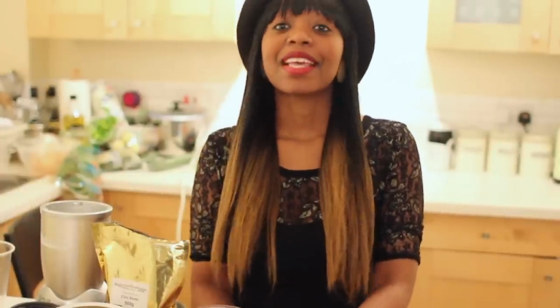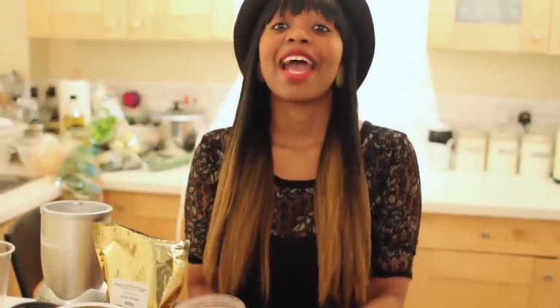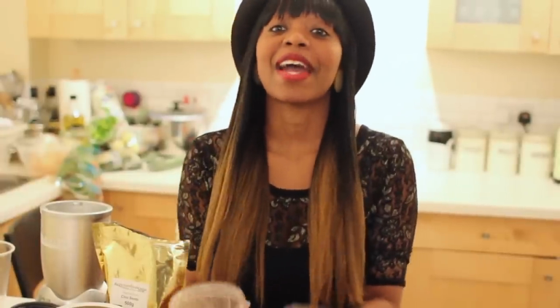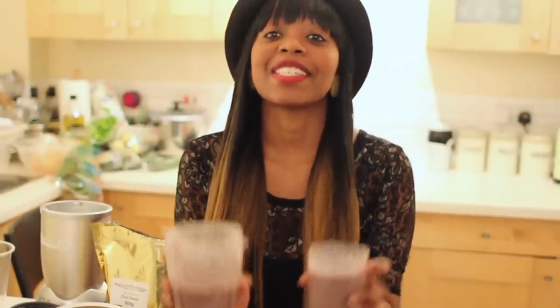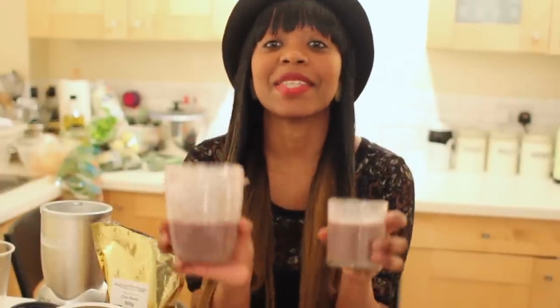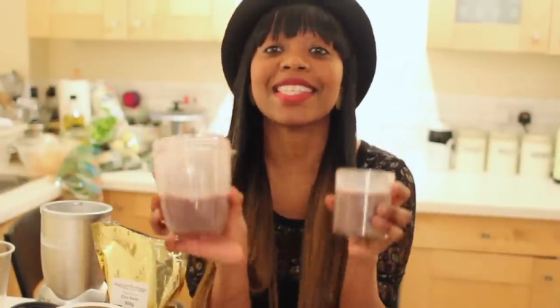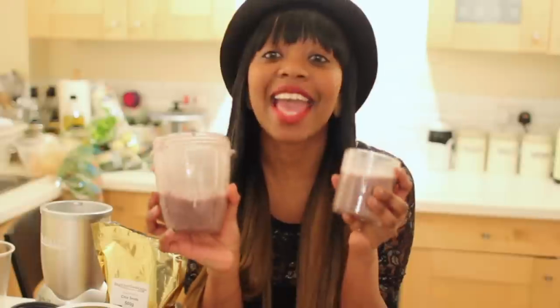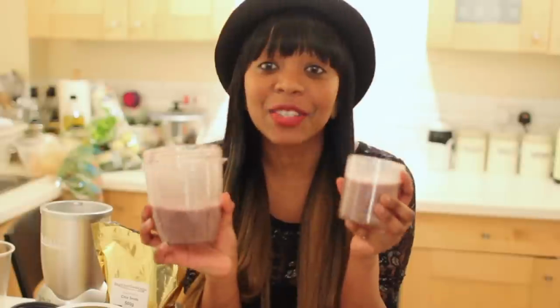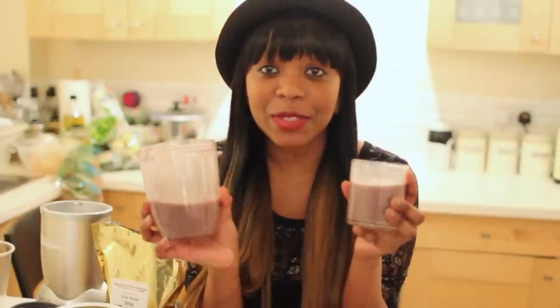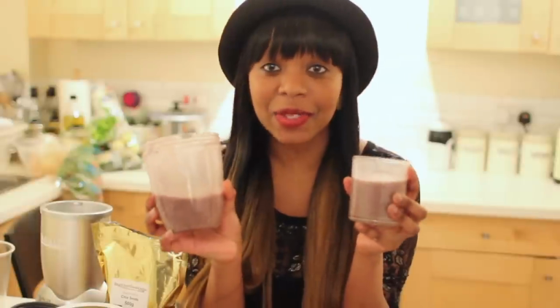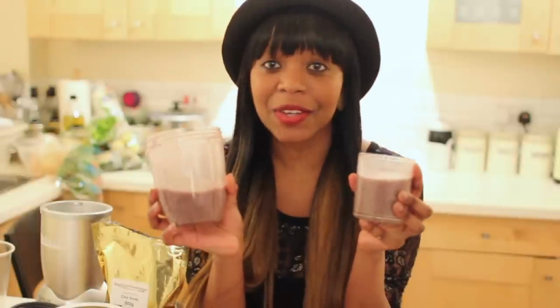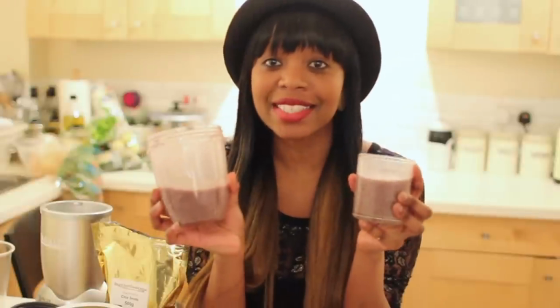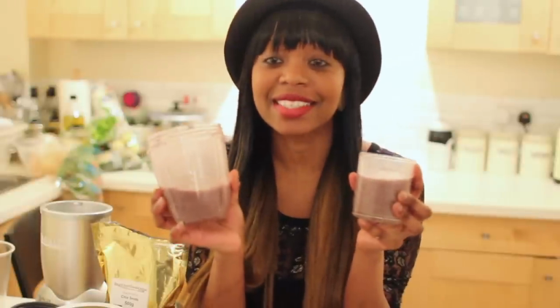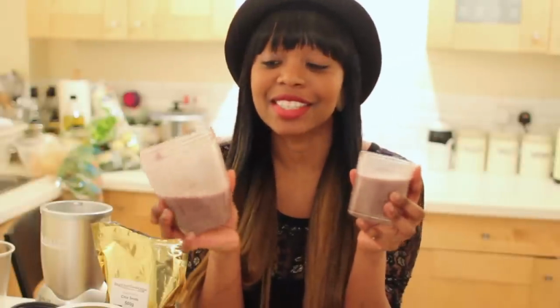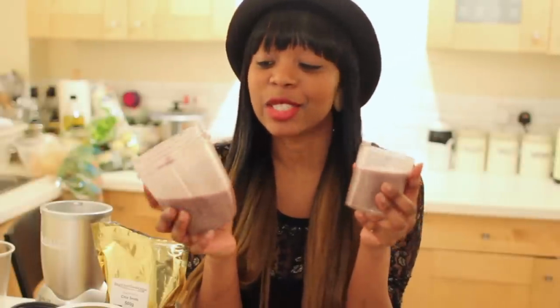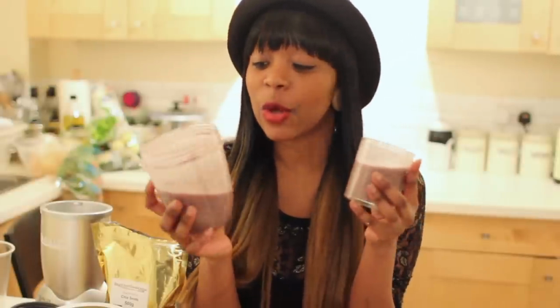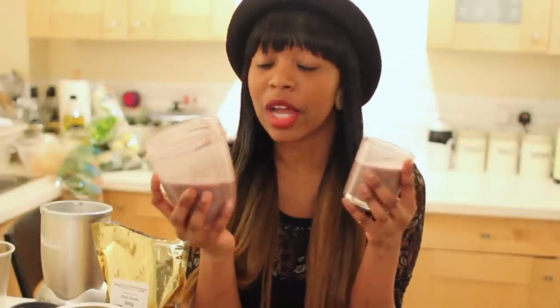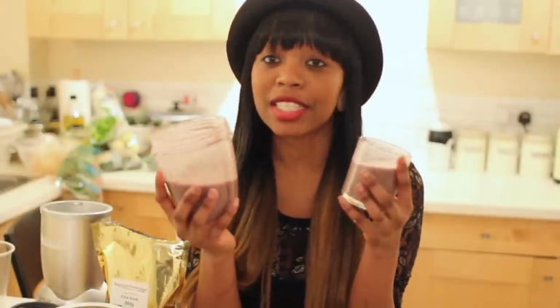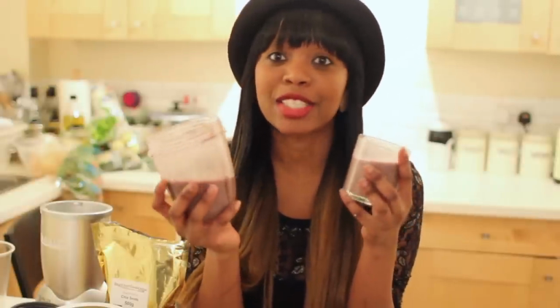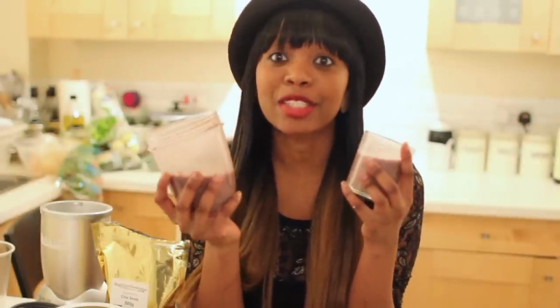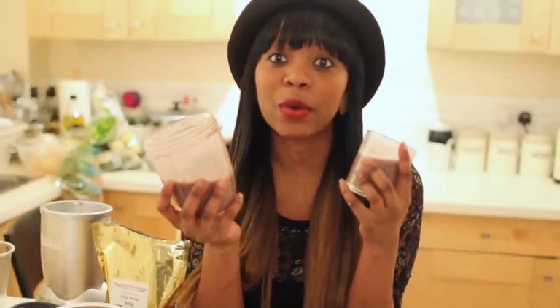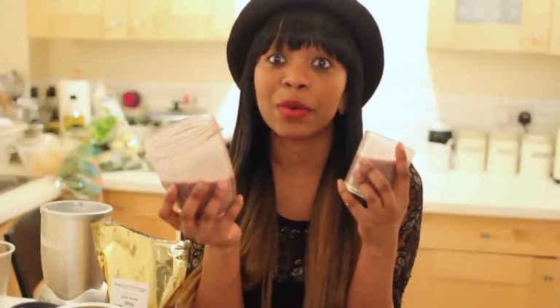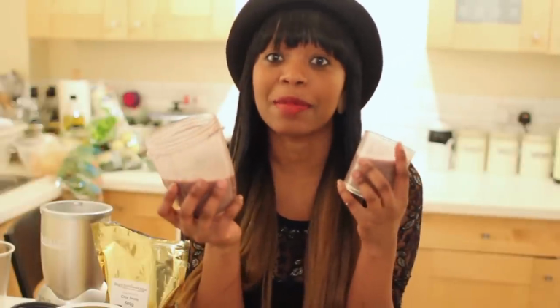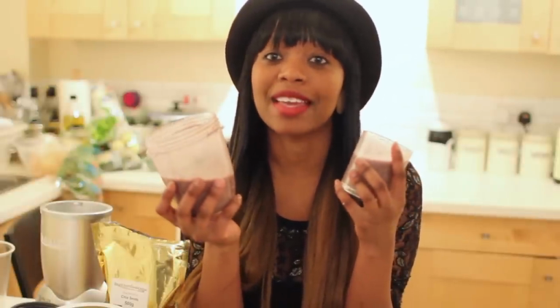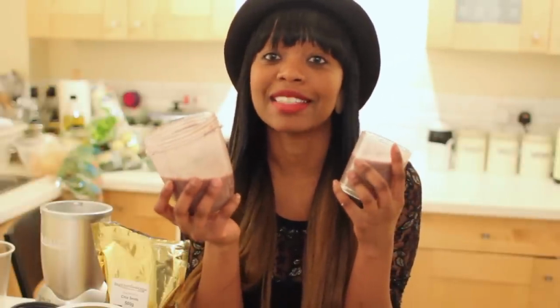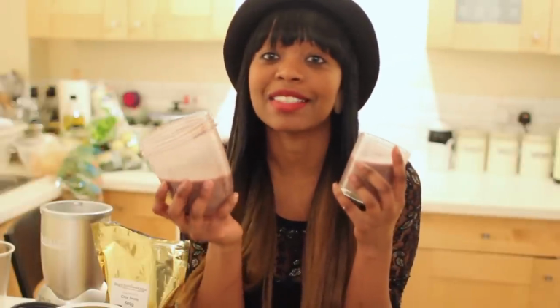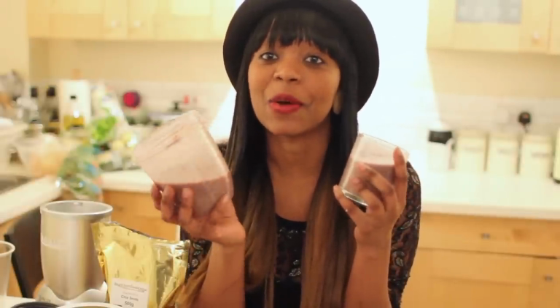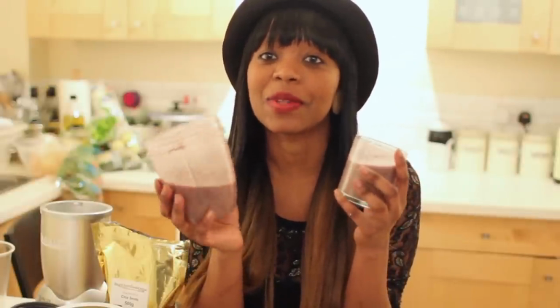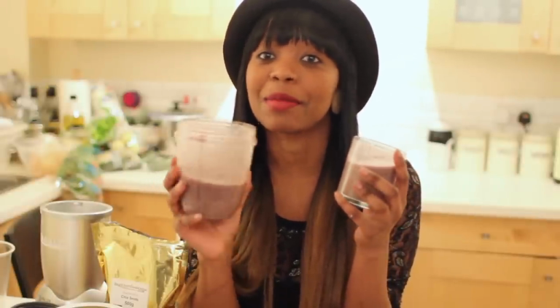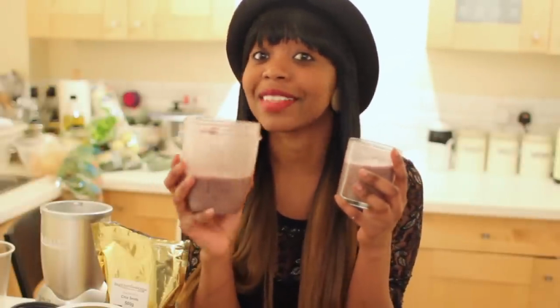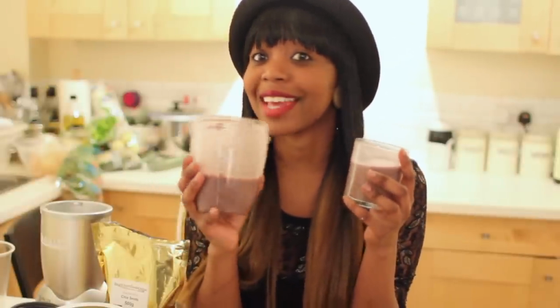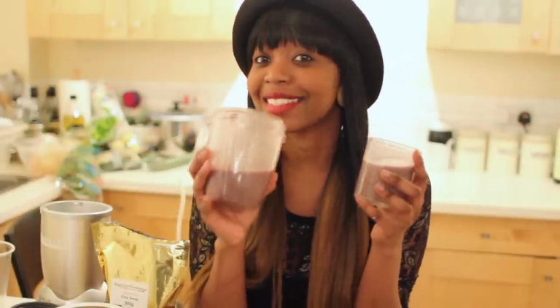Okay so this is the end result guys, it's so nice, so creamy. So let me have a taste.